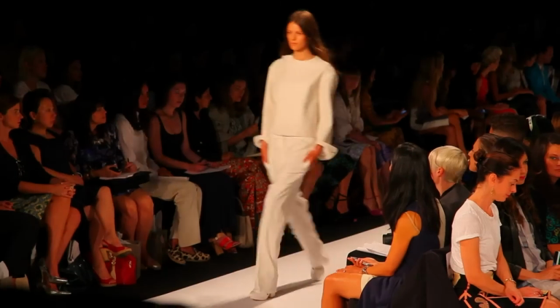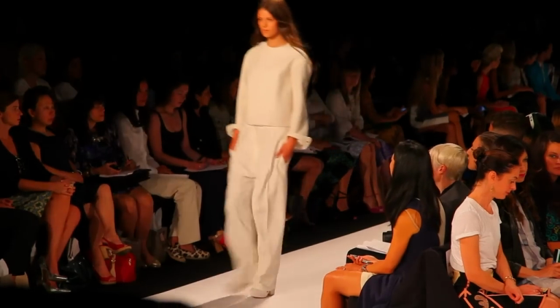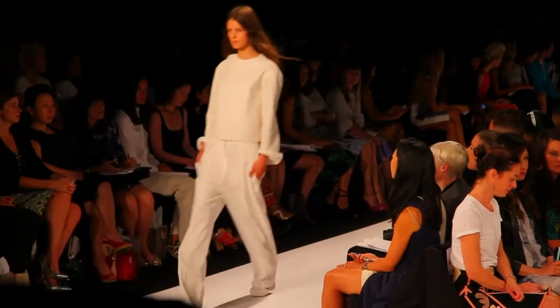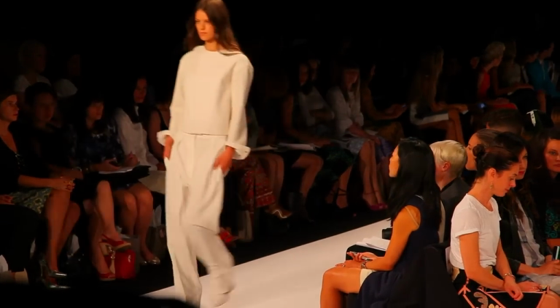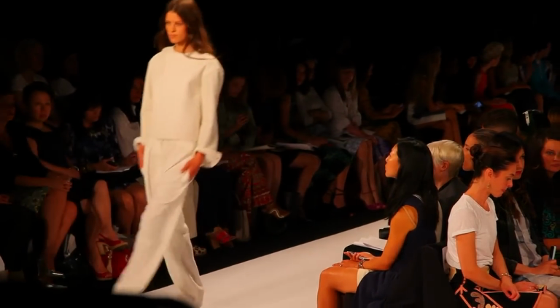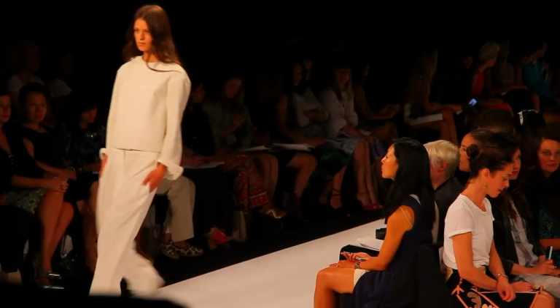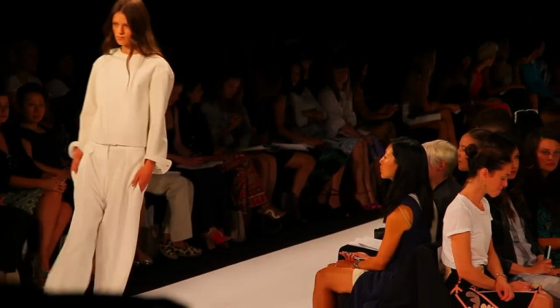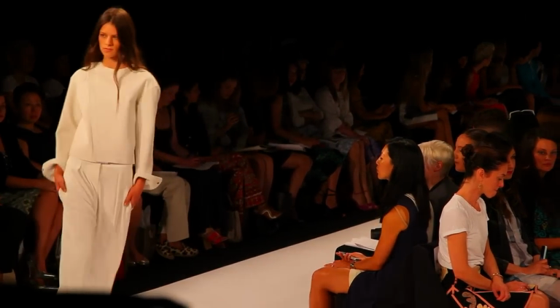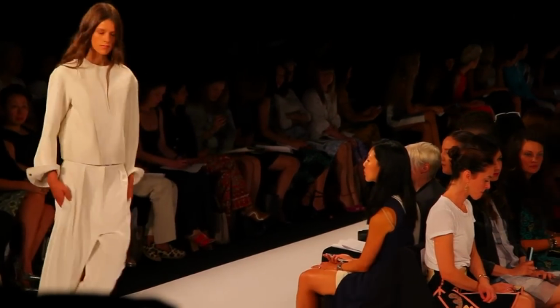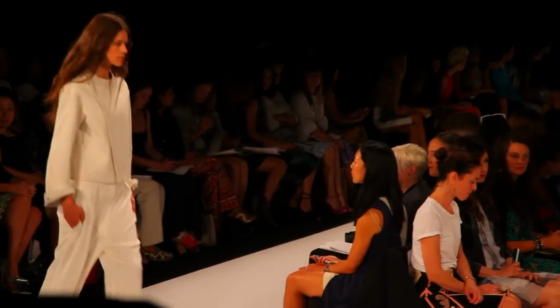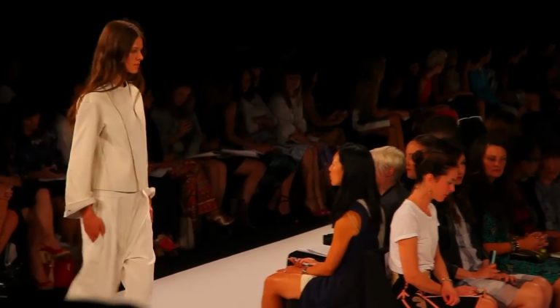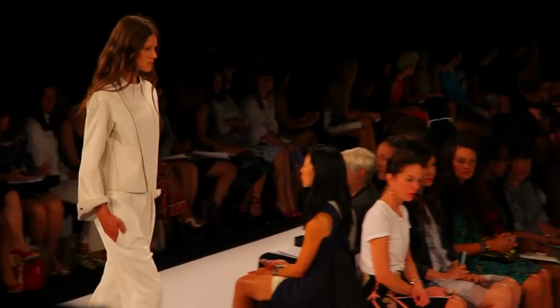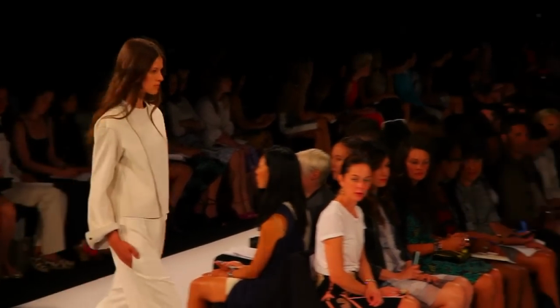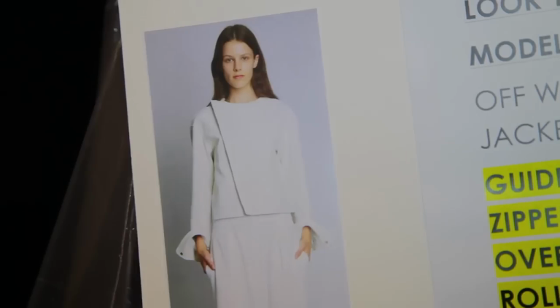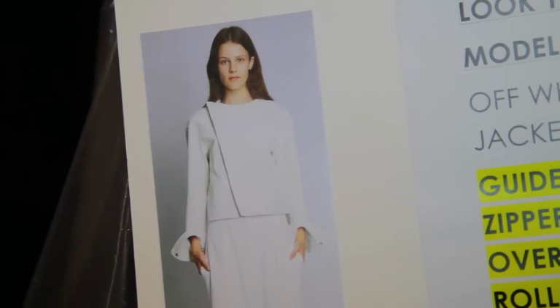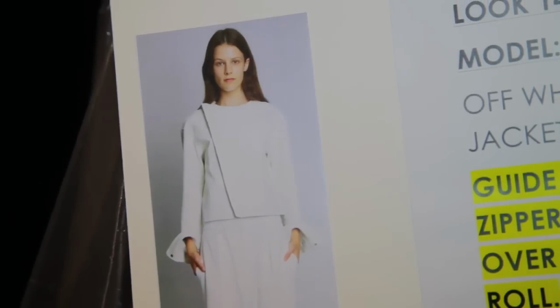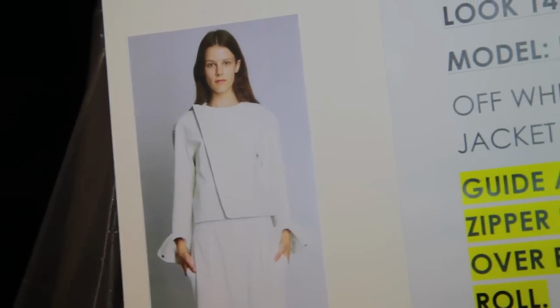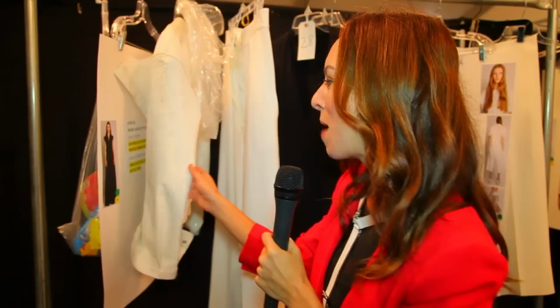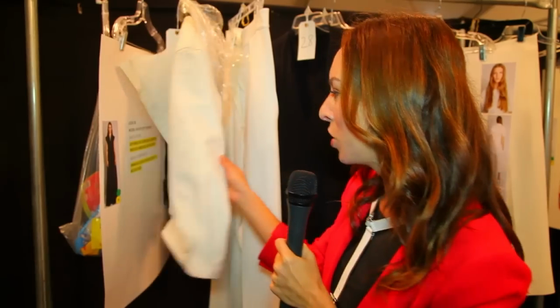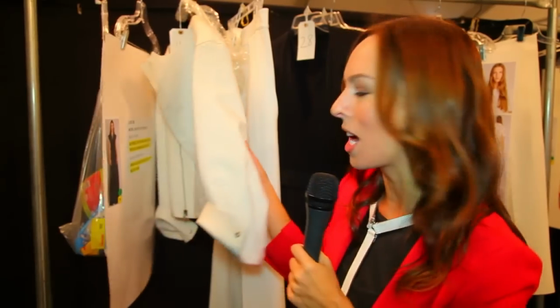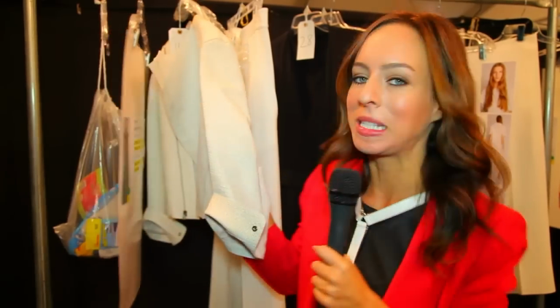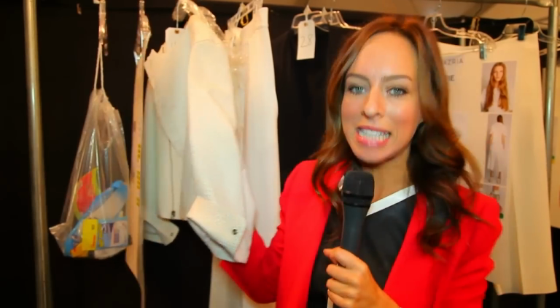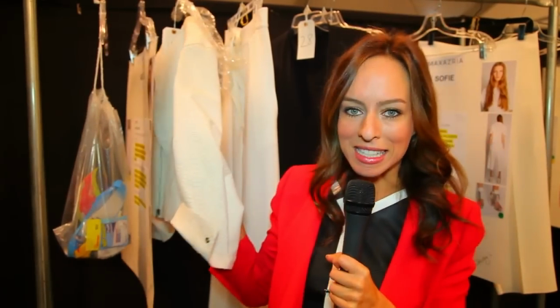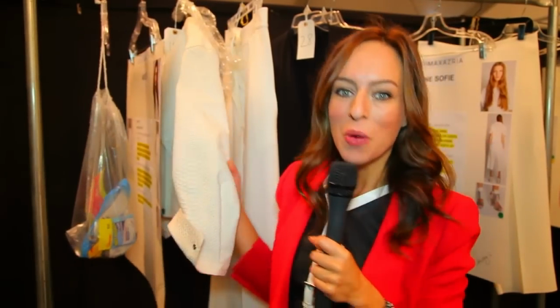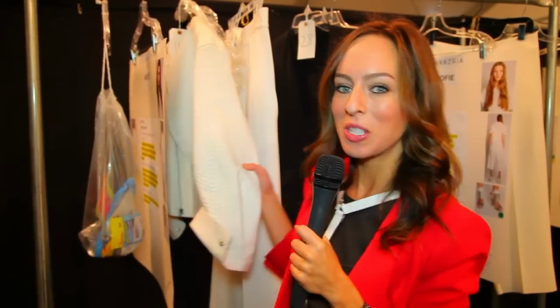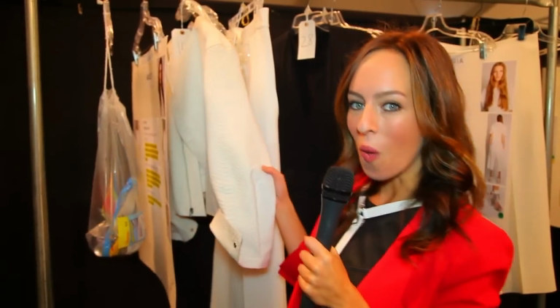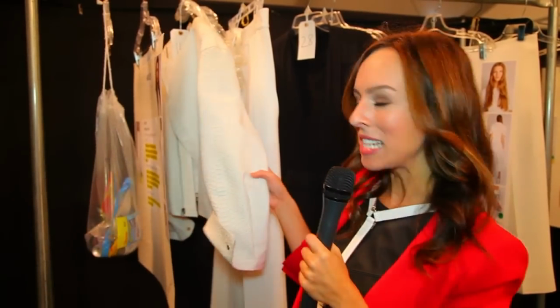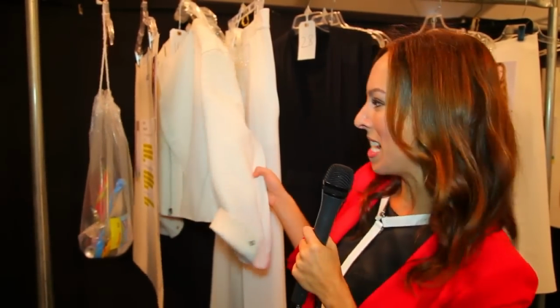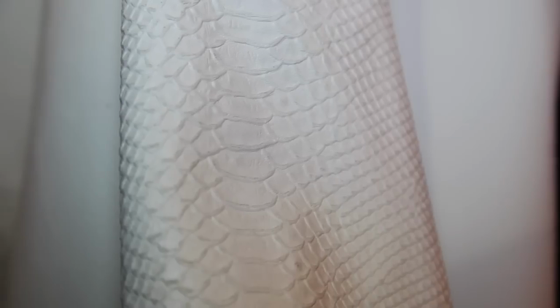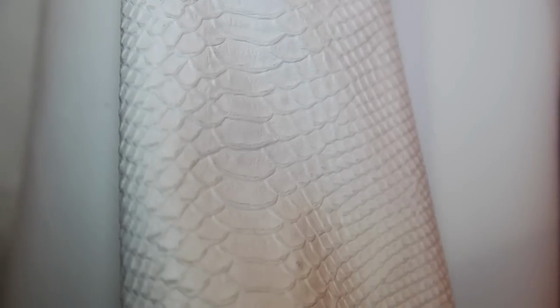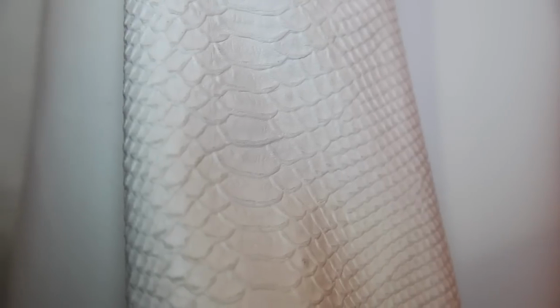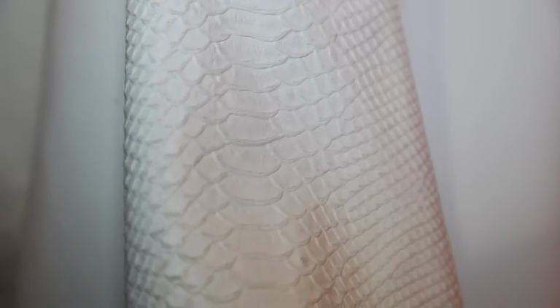If you're not a fan of florals, BCBG also has a ton of black and white options. I'm absolutely obsessed with this white snakeskin leather jacket.